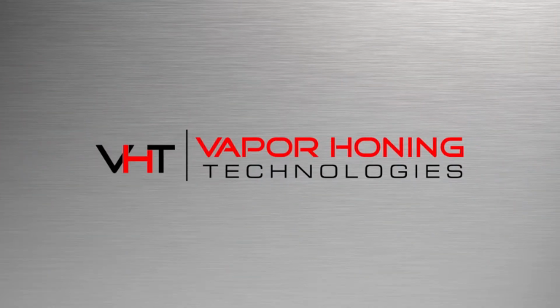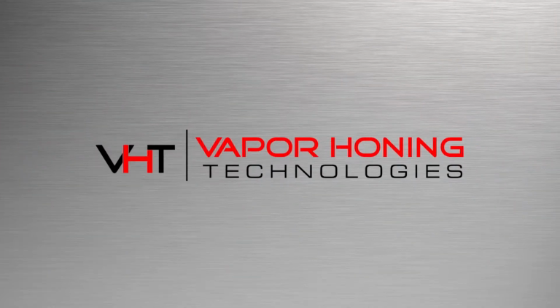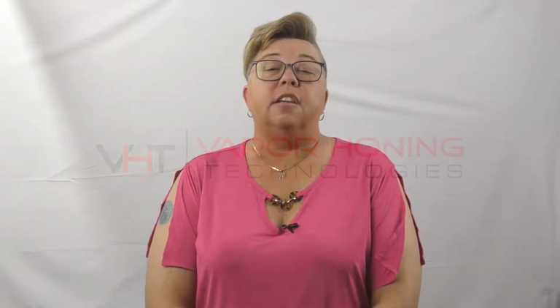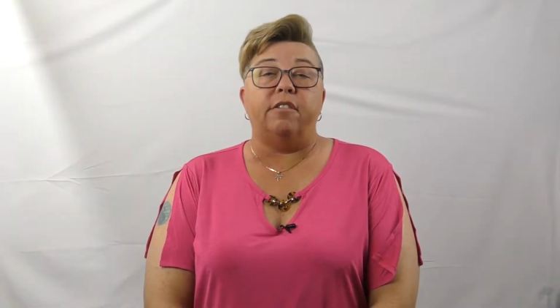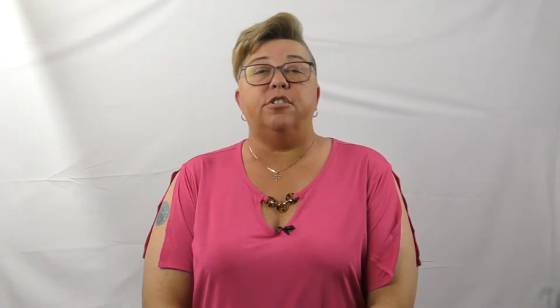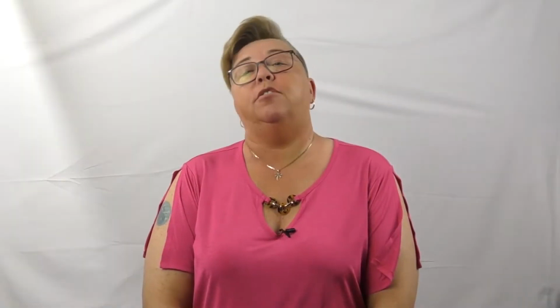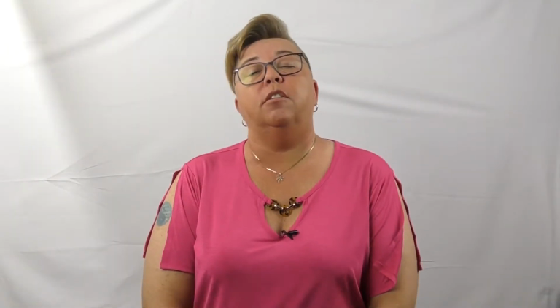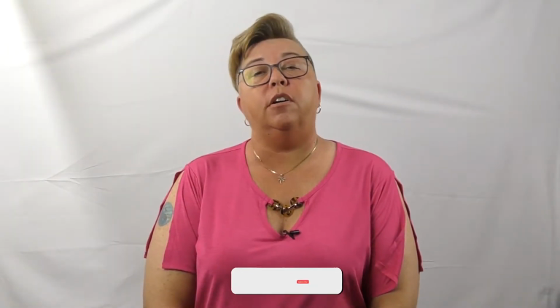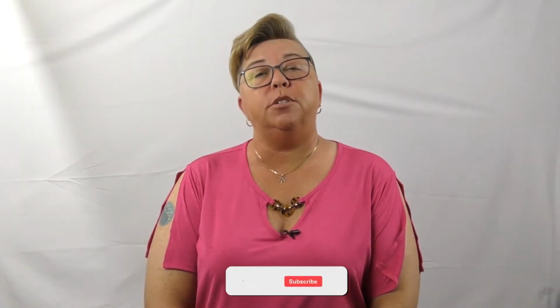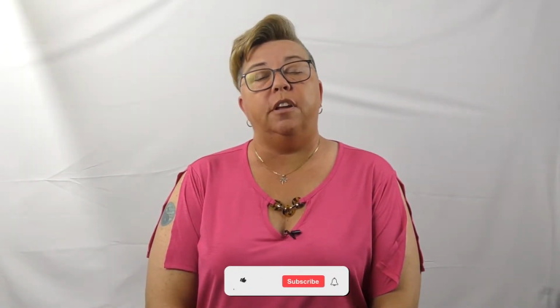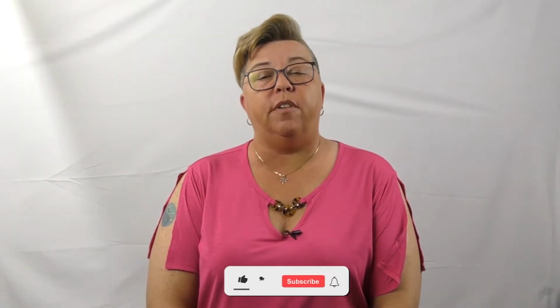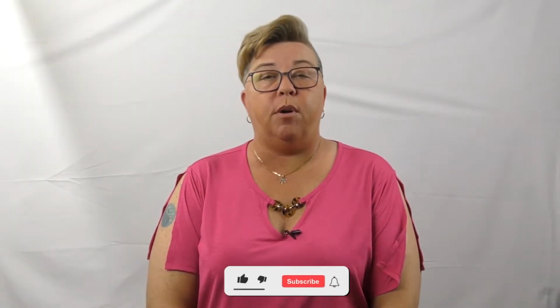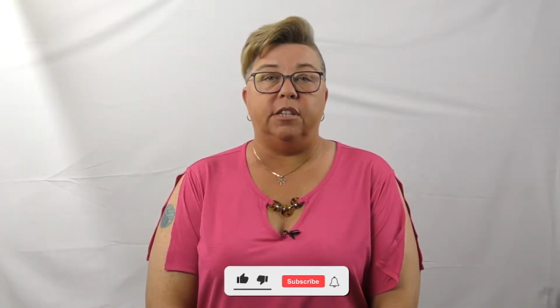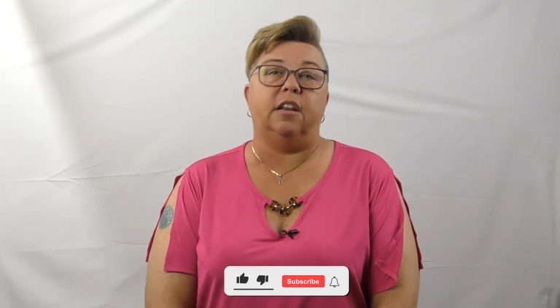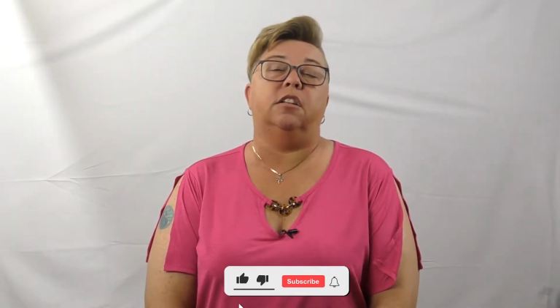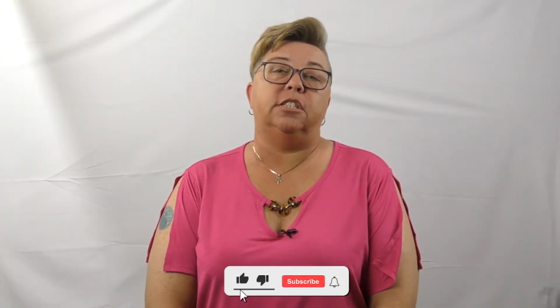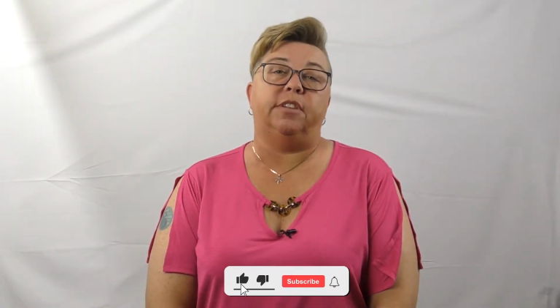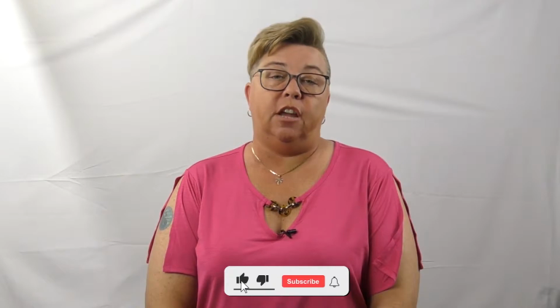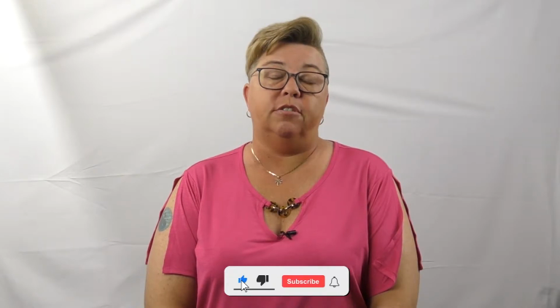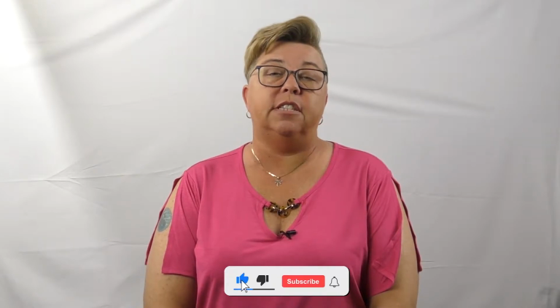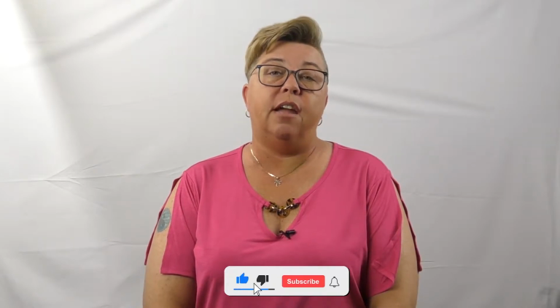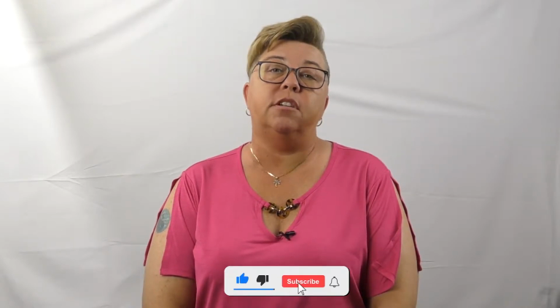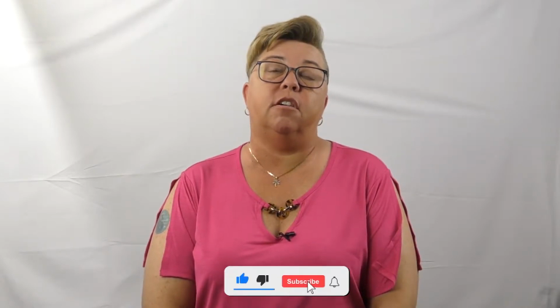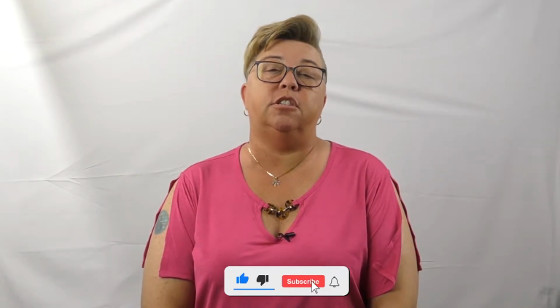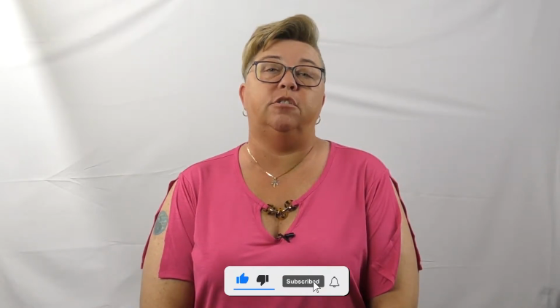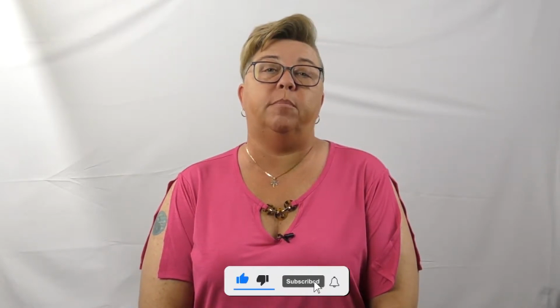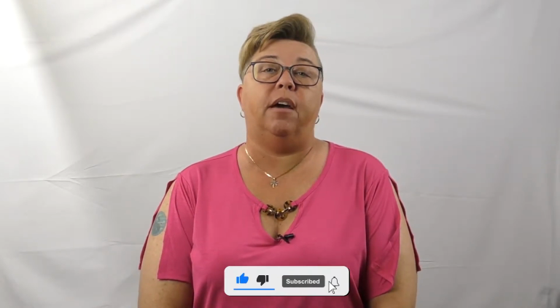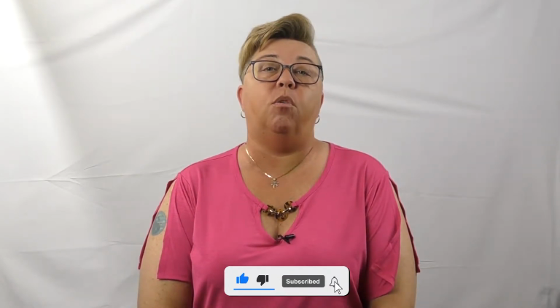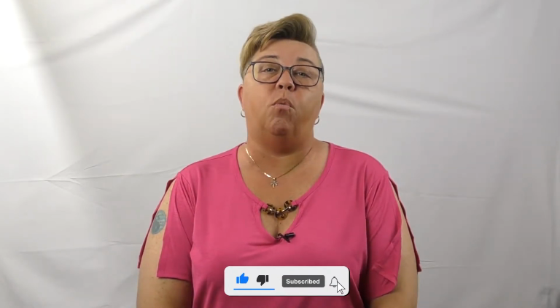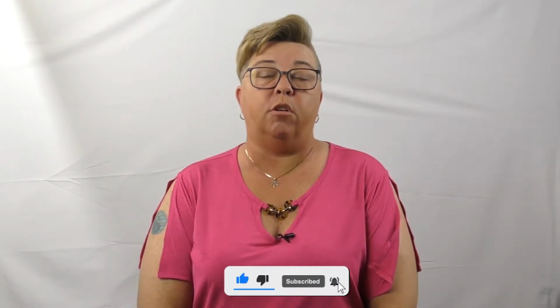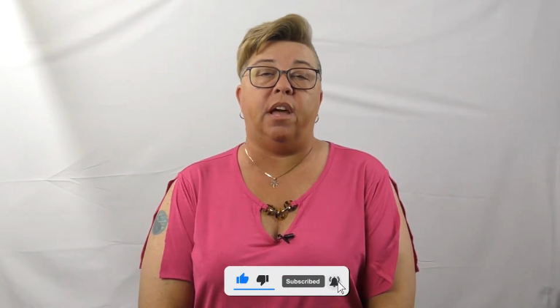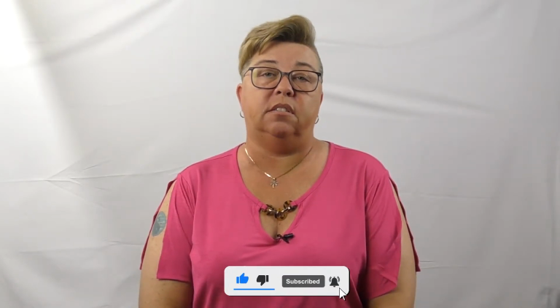Good afternoon. Welcome to another Vapor Honing Technologies video. Today I want to talk to you about water blasting.